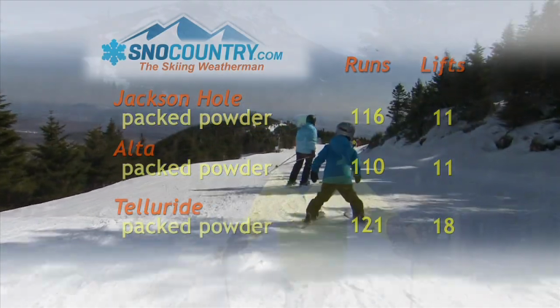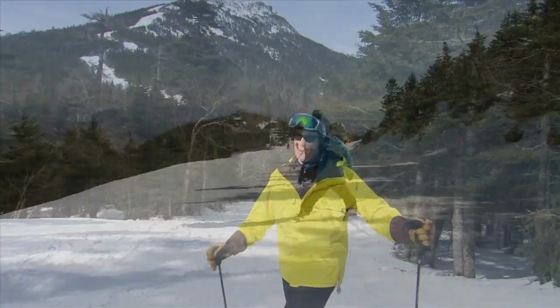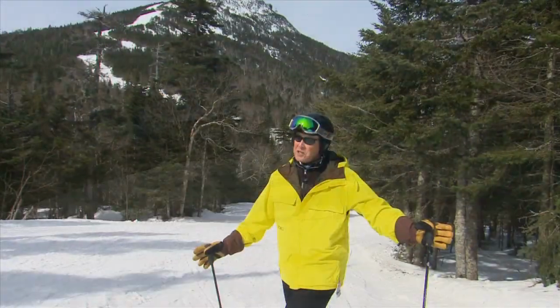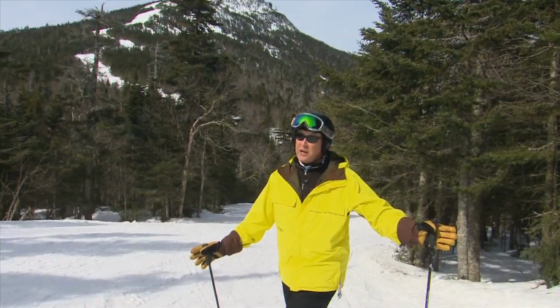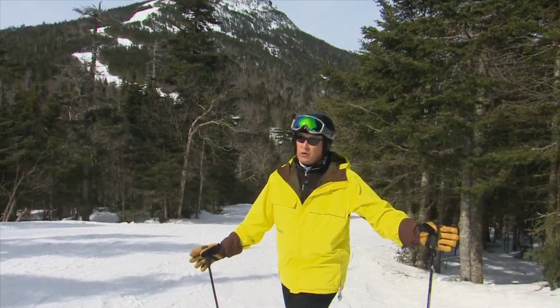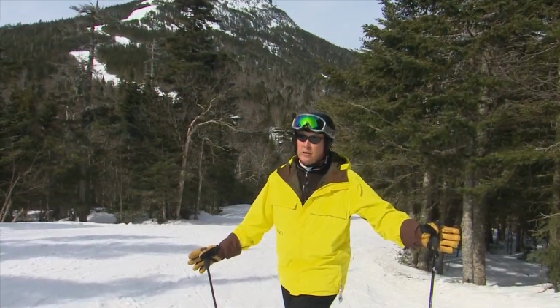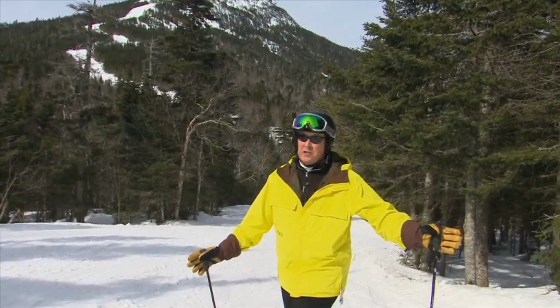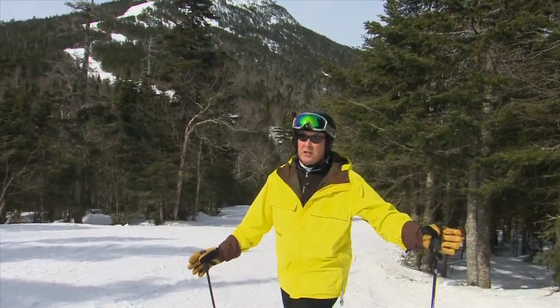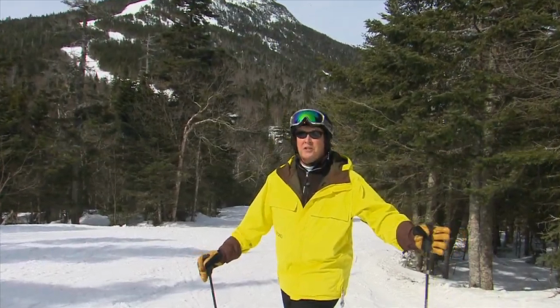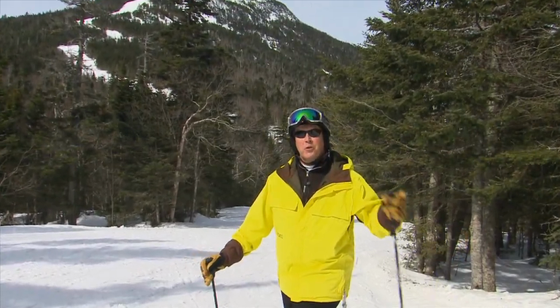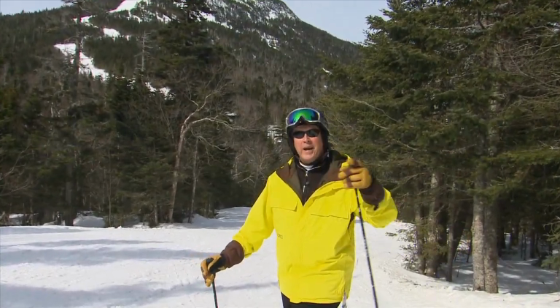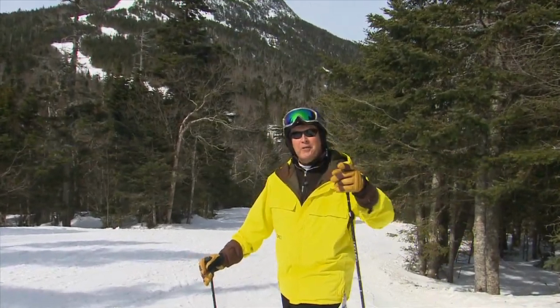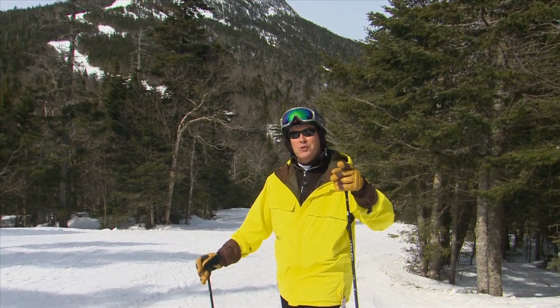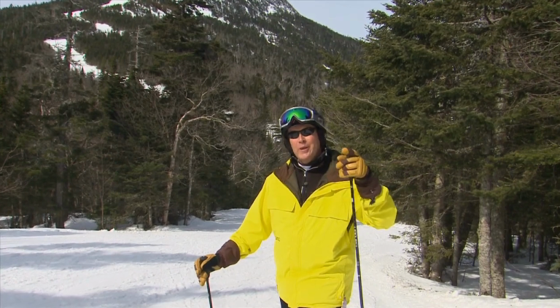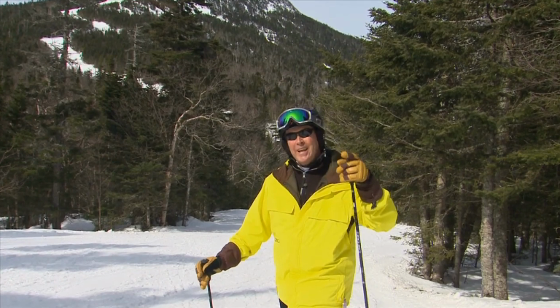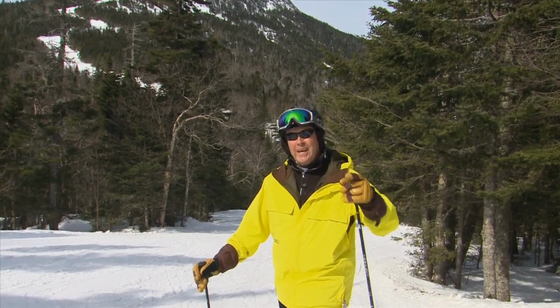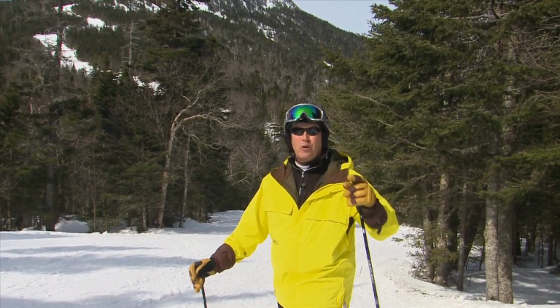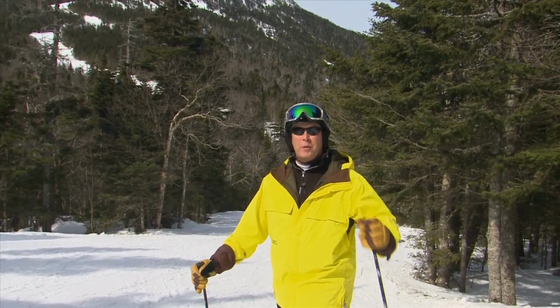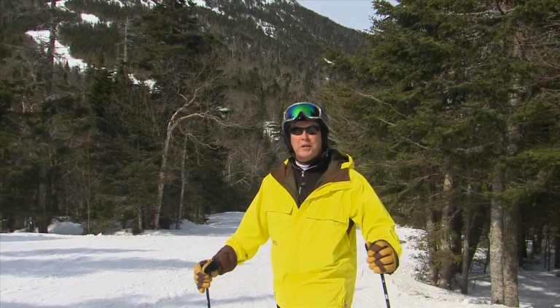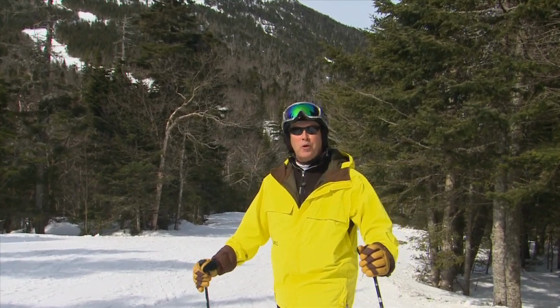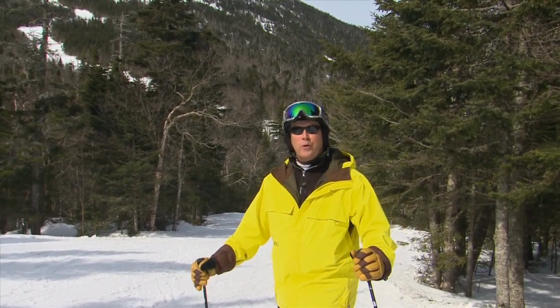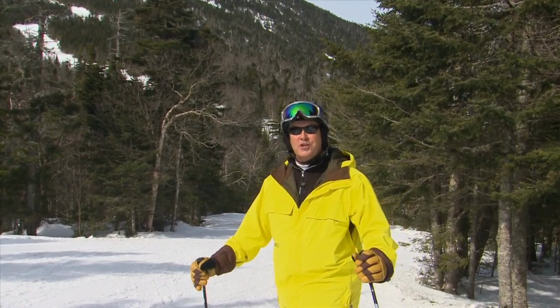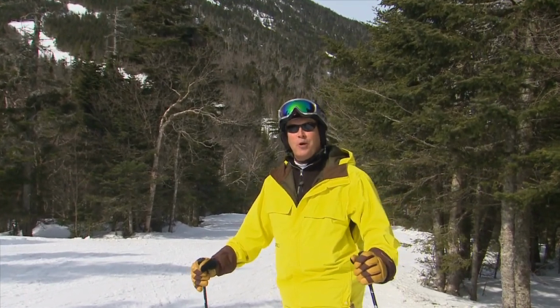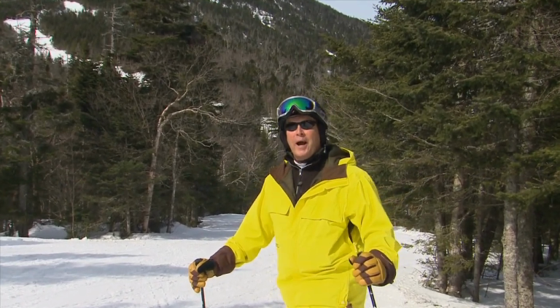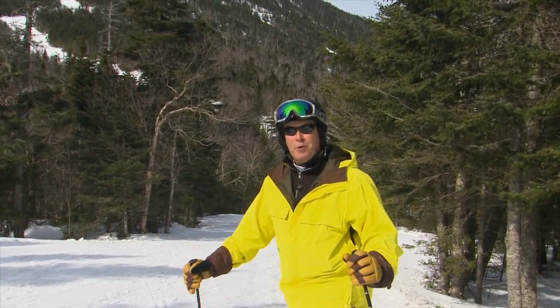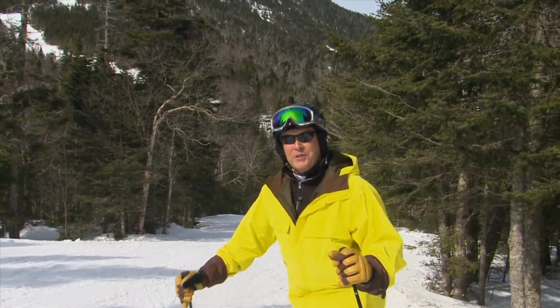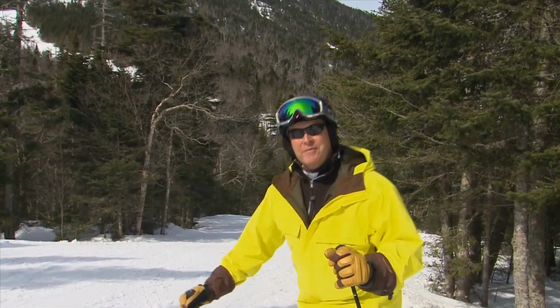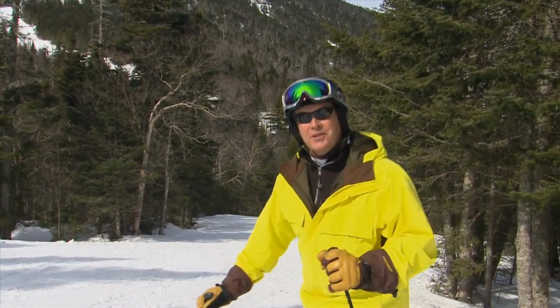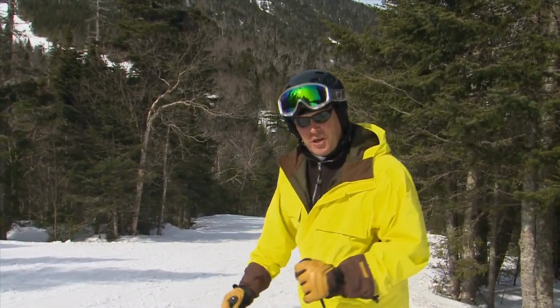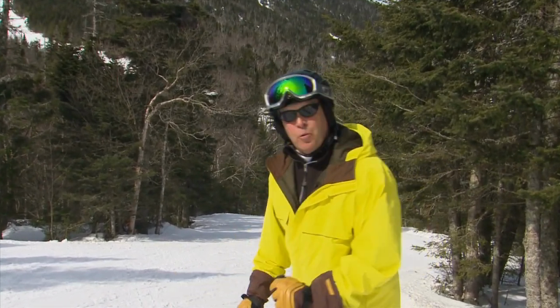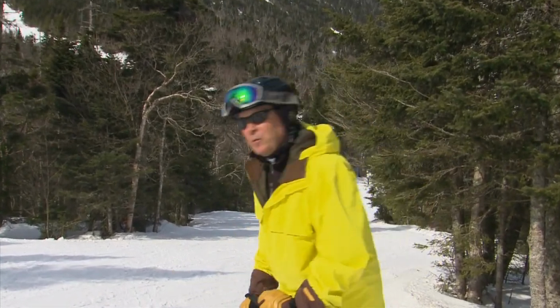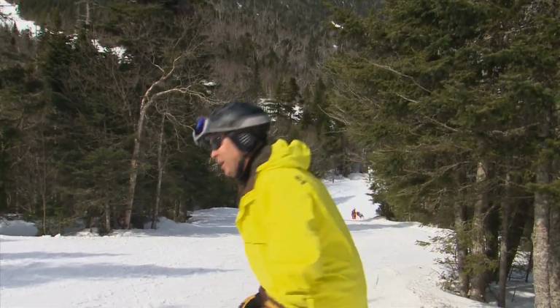Spring skiing's early this season, so get out and enjoy that ego-building corn snow. I'm Herb Stevens, the skiing weatherman.